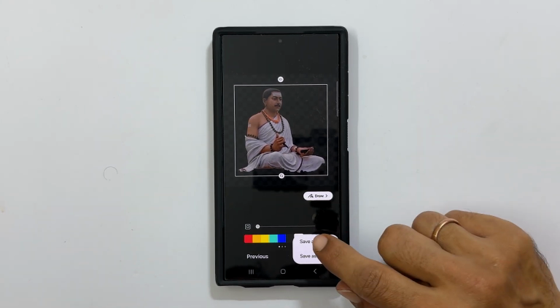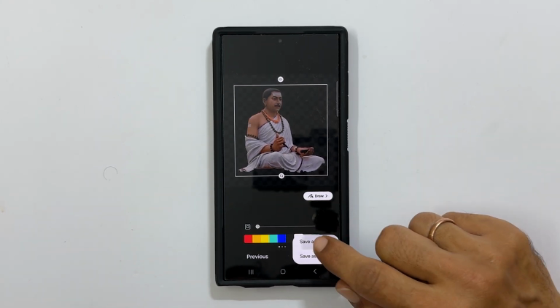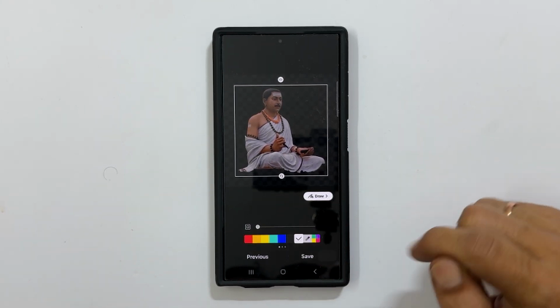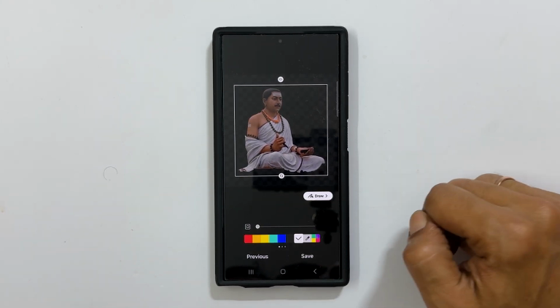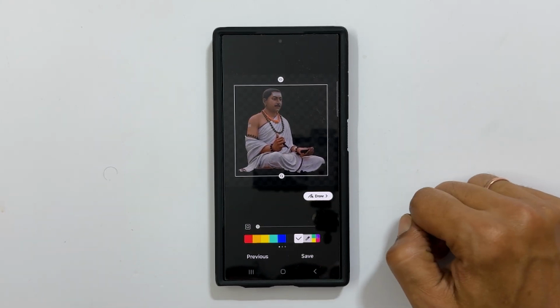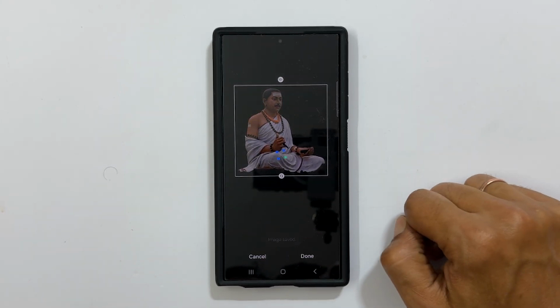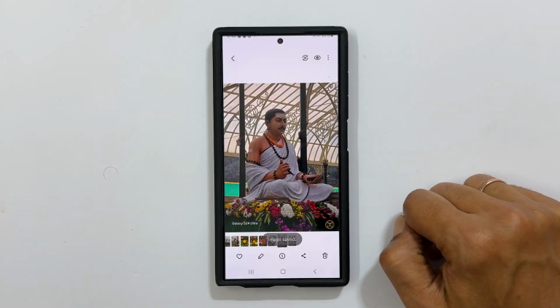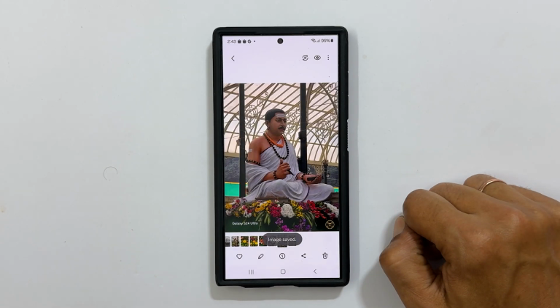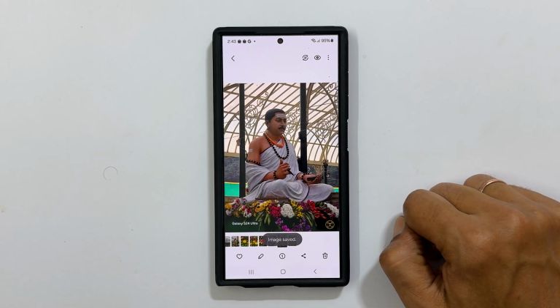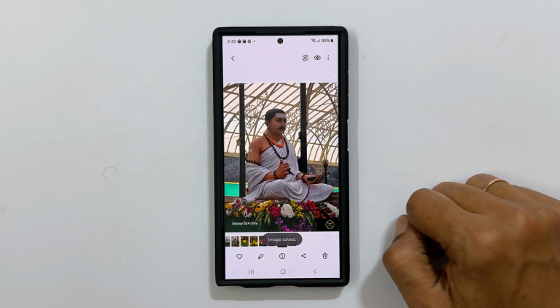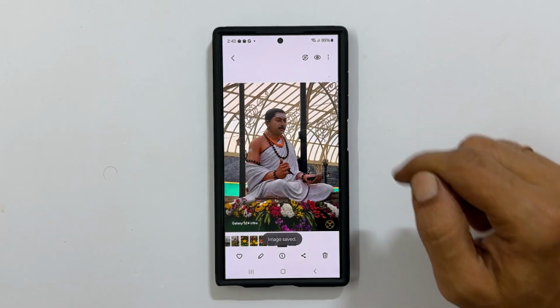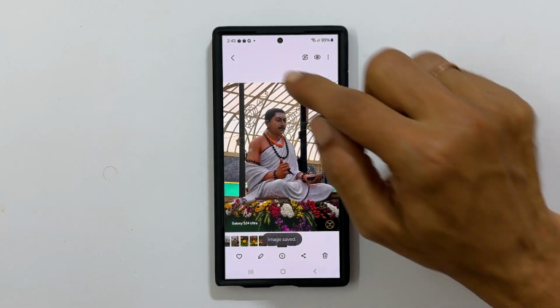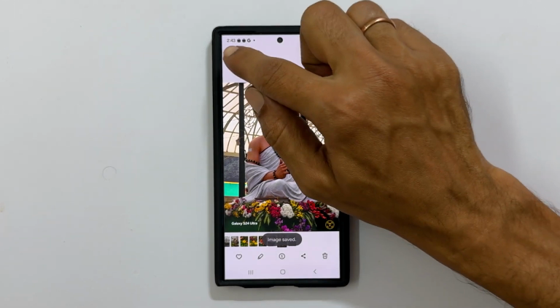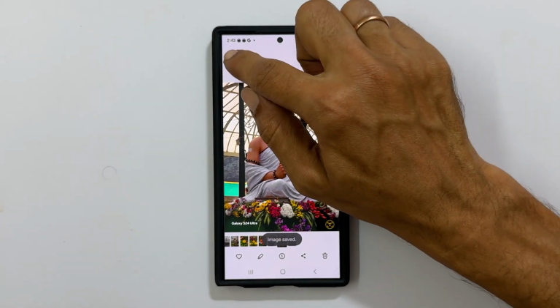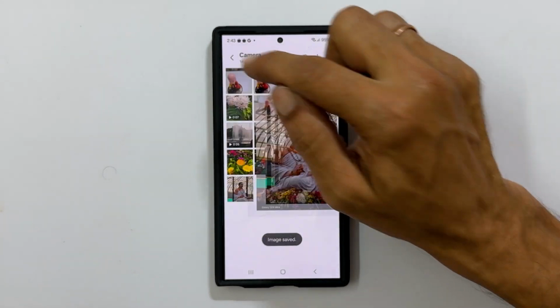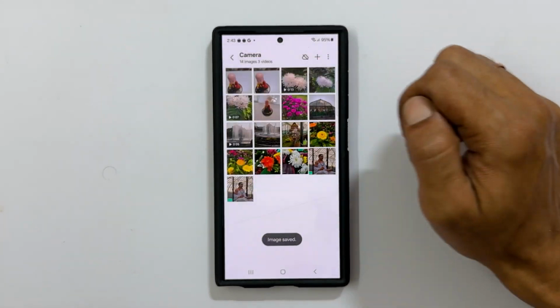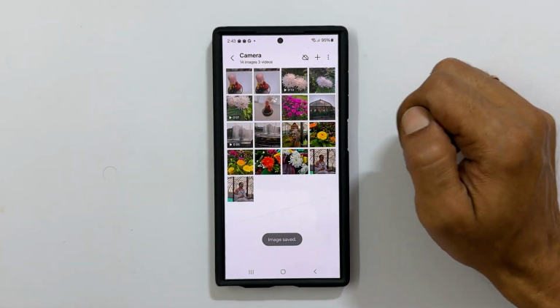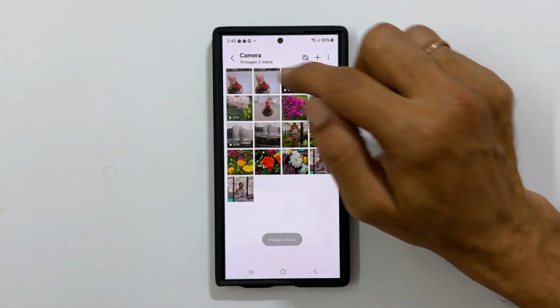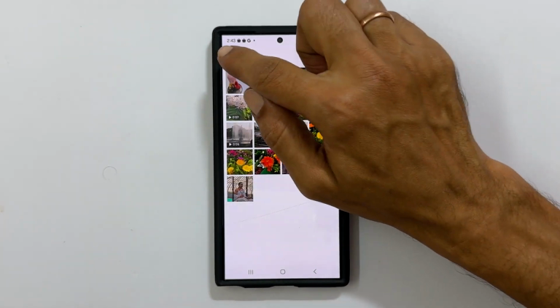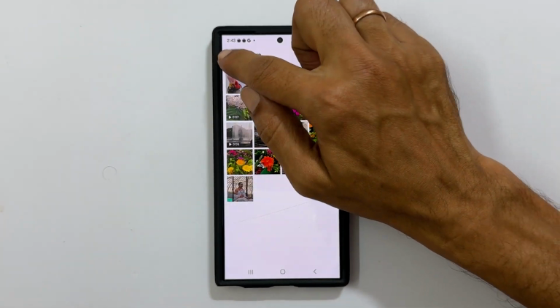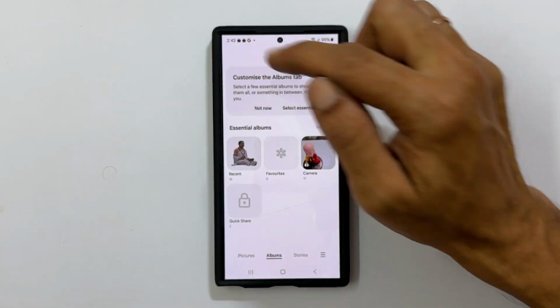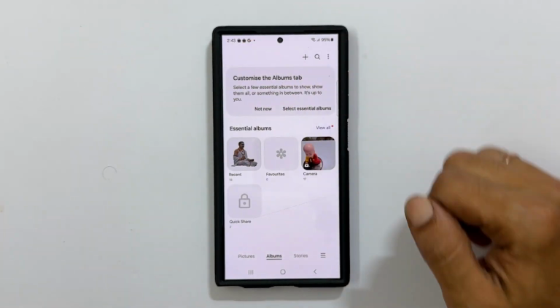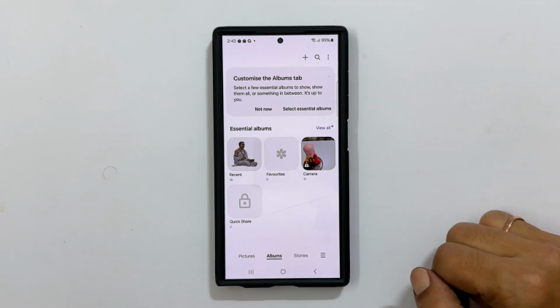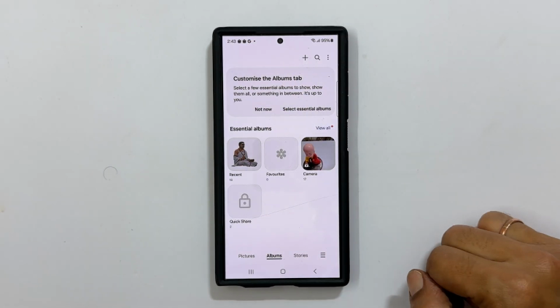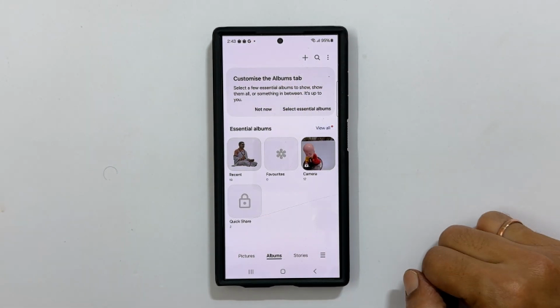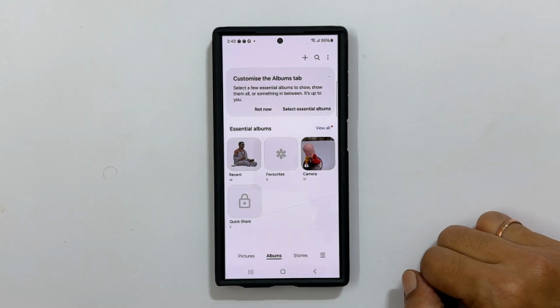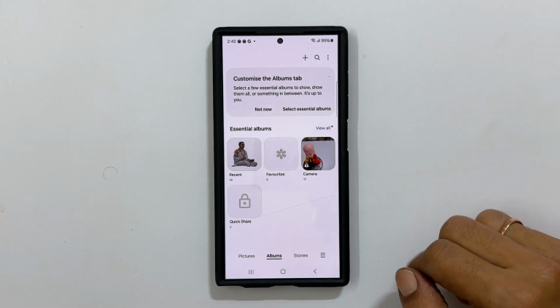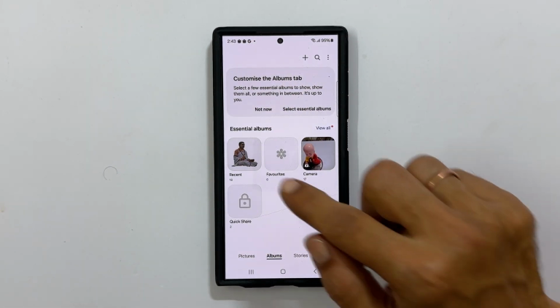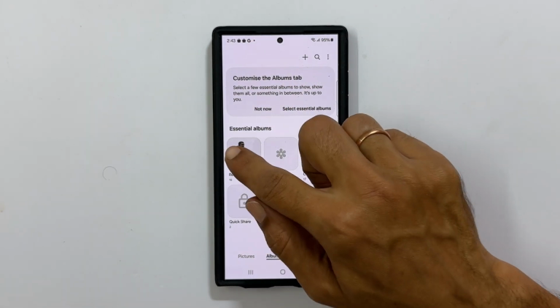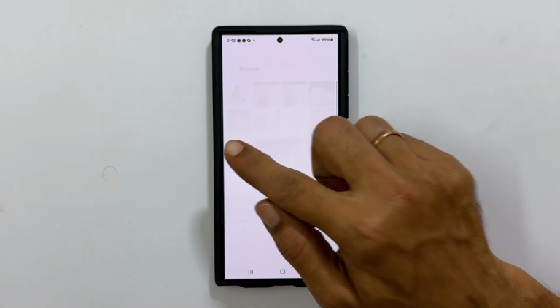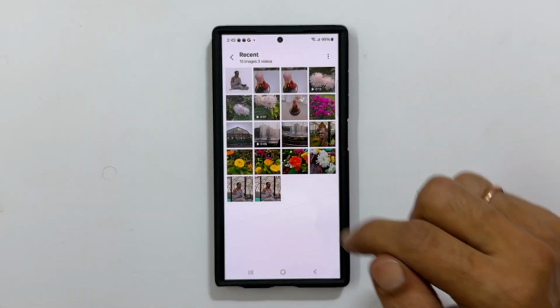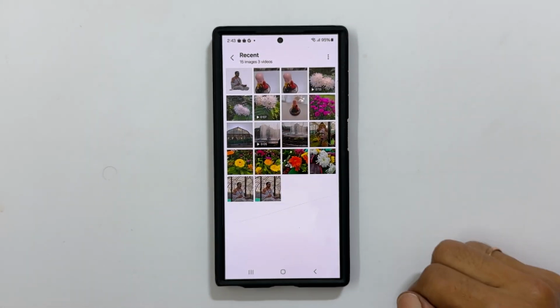To view the image, go back to Gallery. Here under Recent, this is the photo with the background removed.